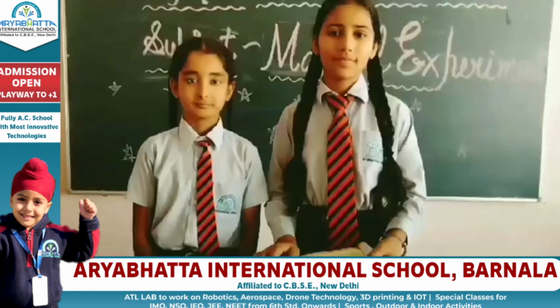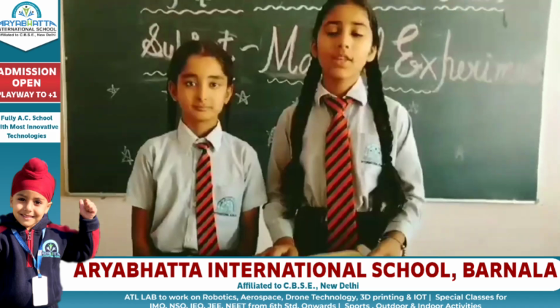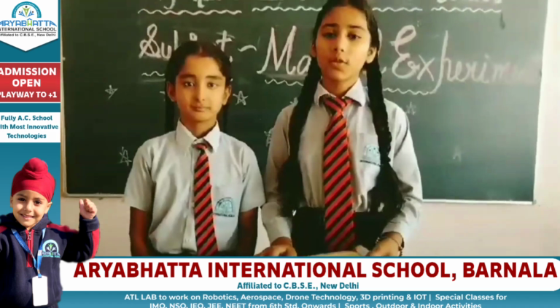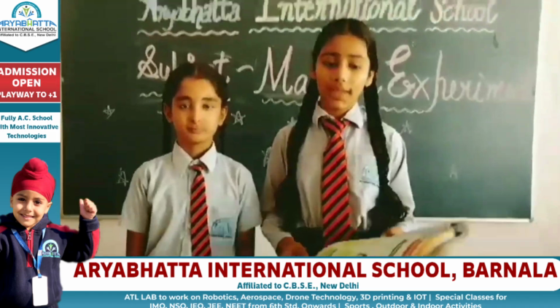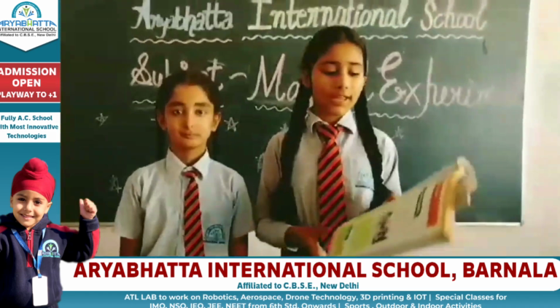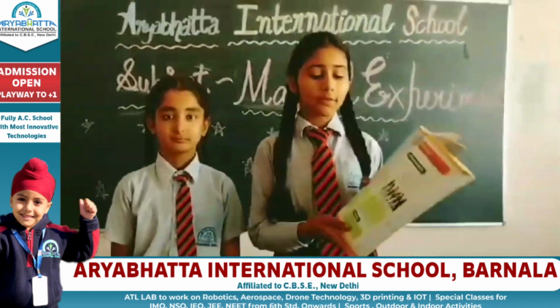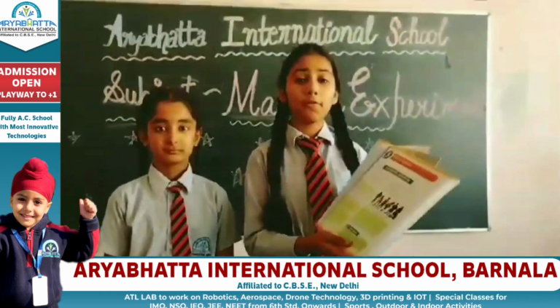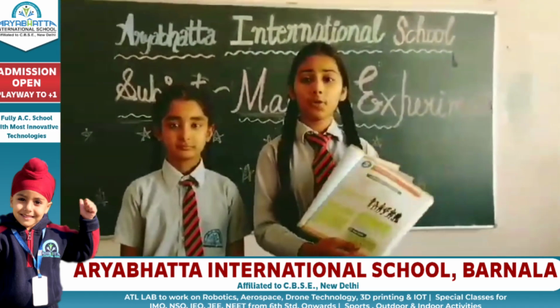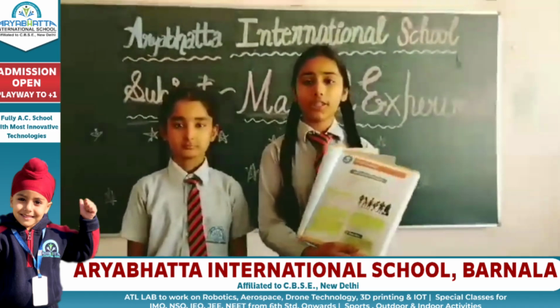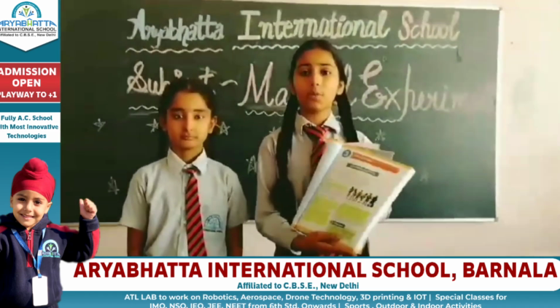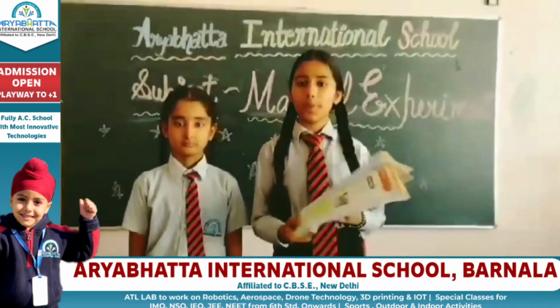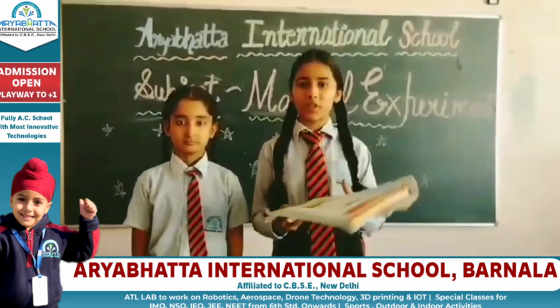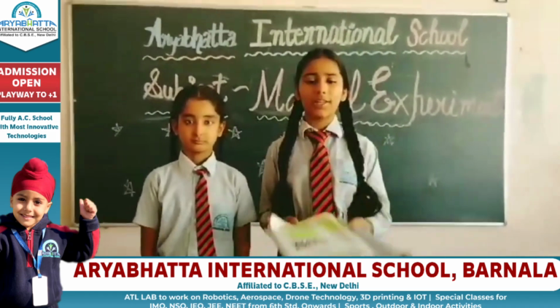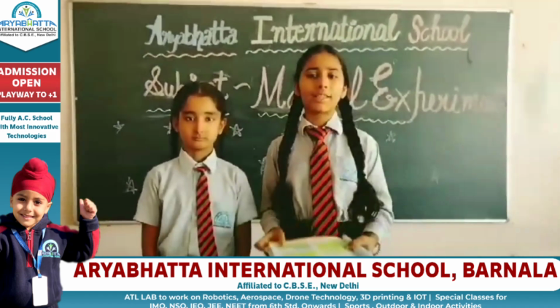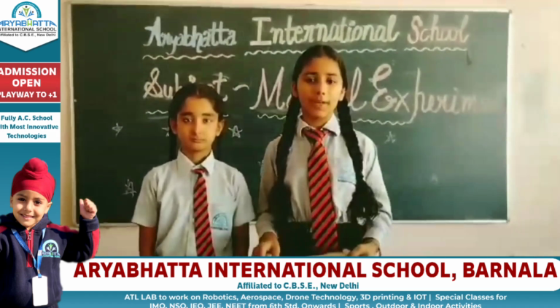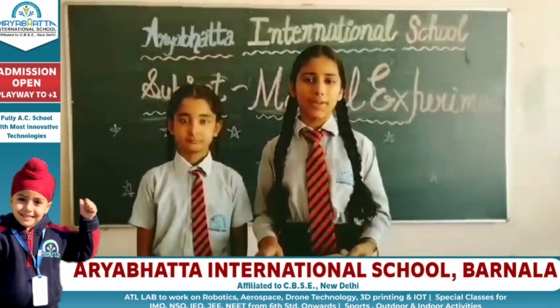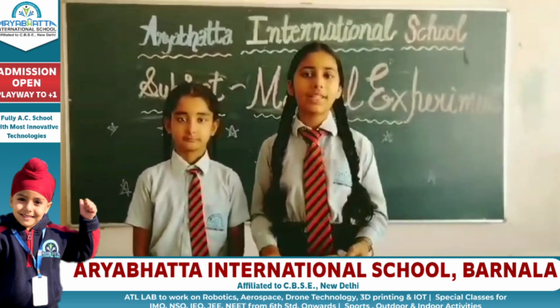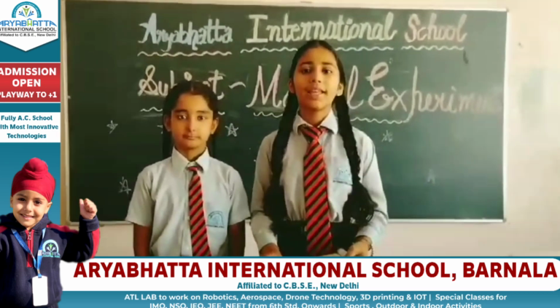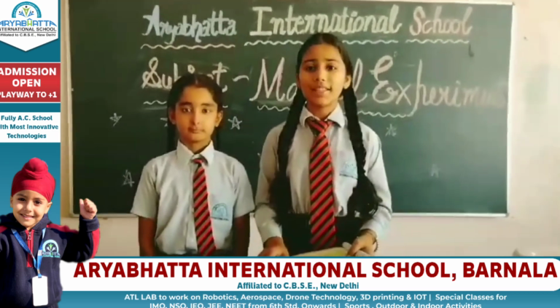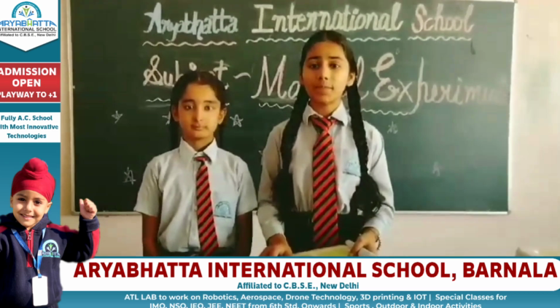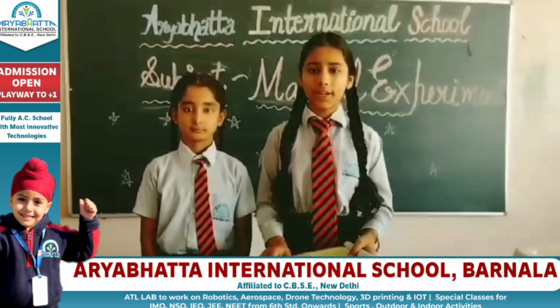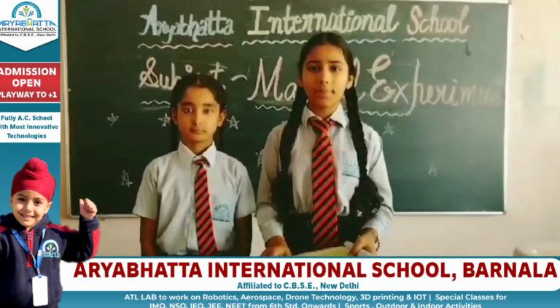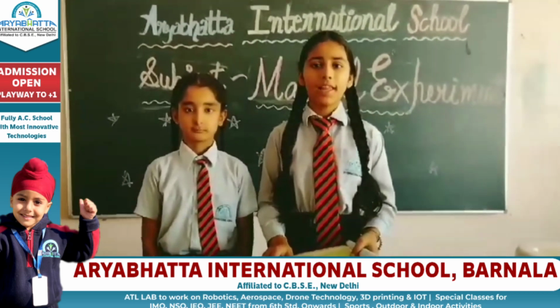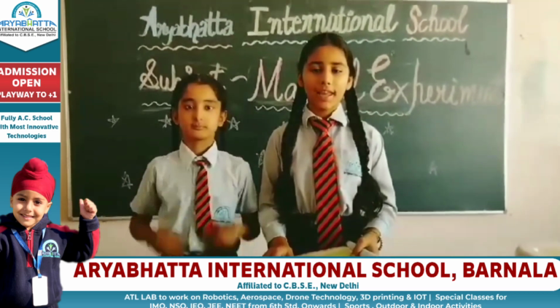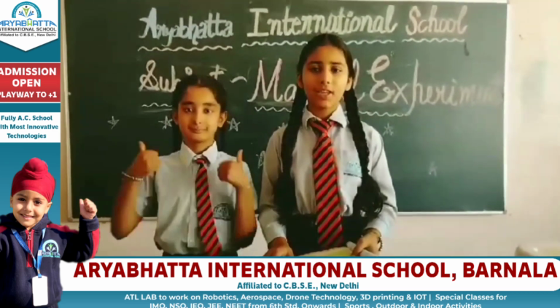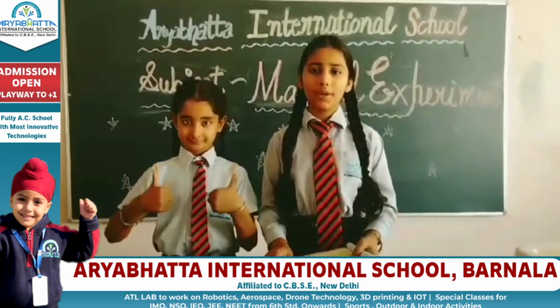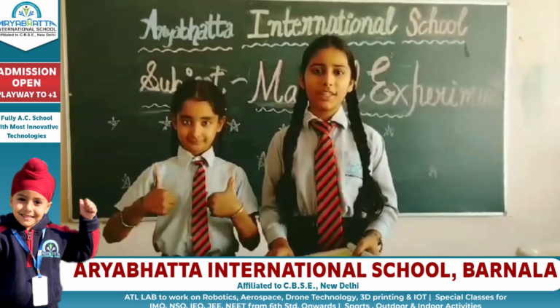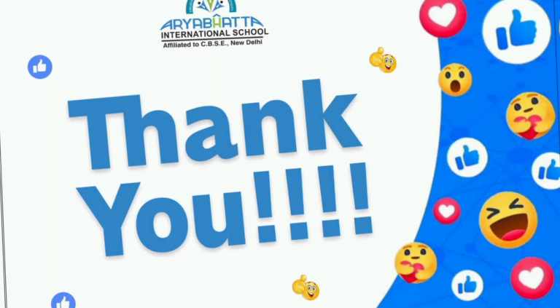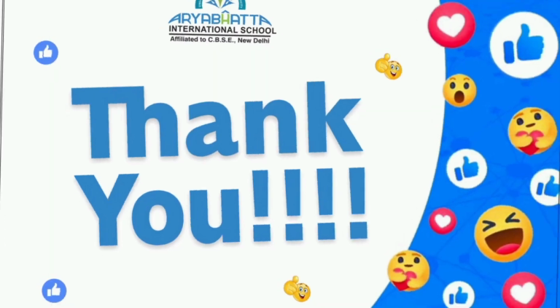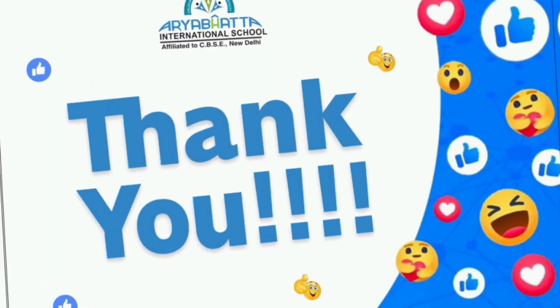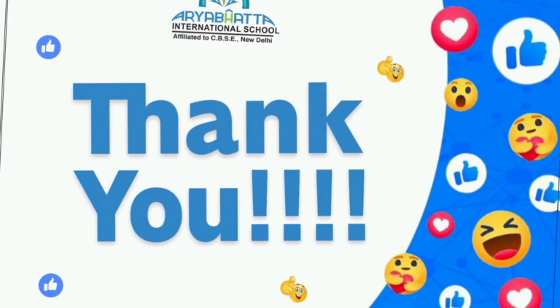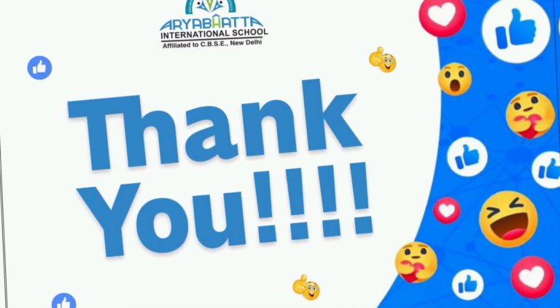Hey guys, if you want to see more magical experiments, then subscribe, like, and comment on the channel. Bye.